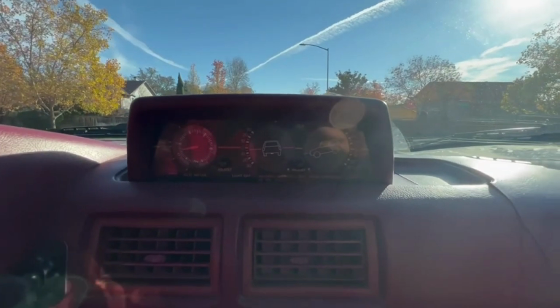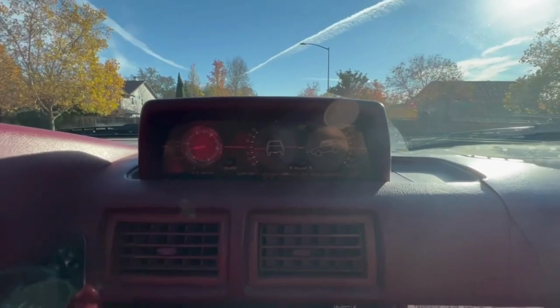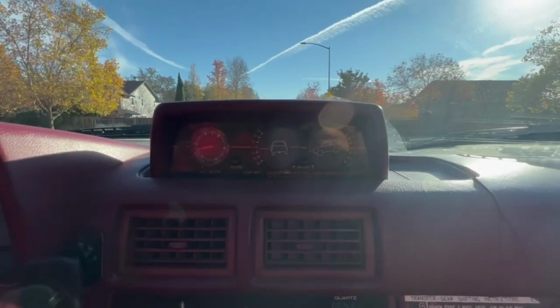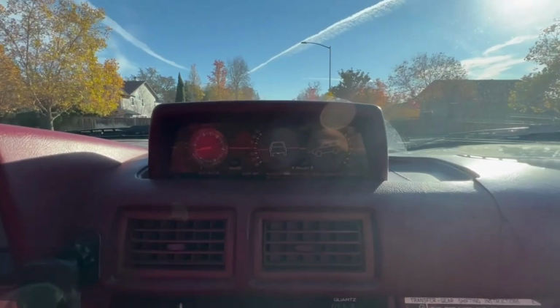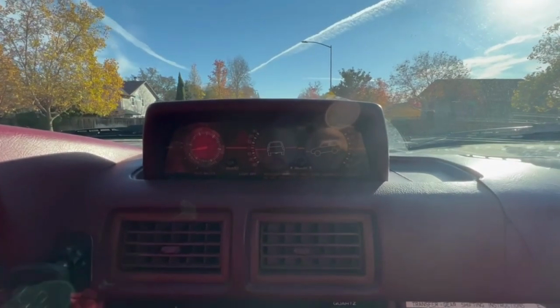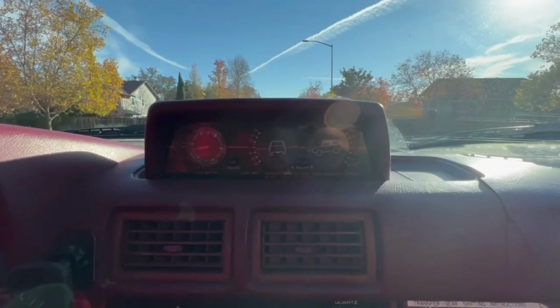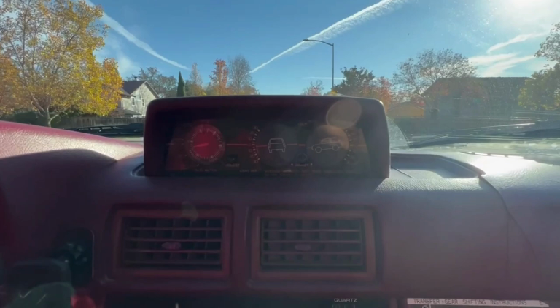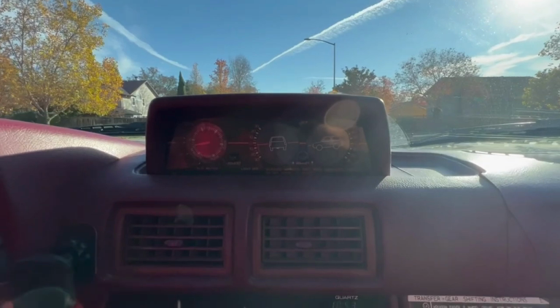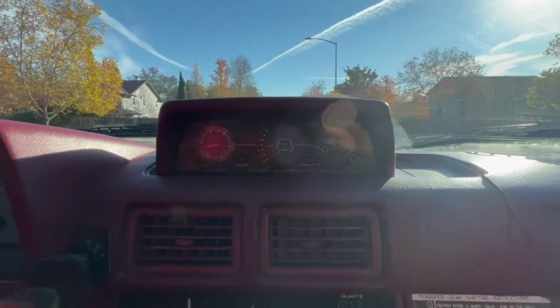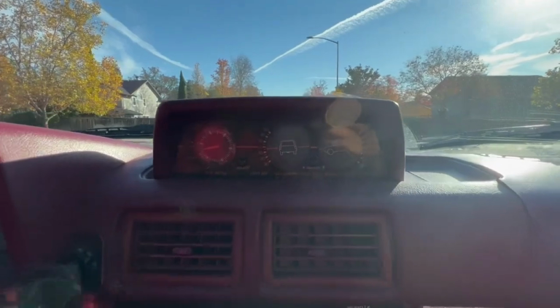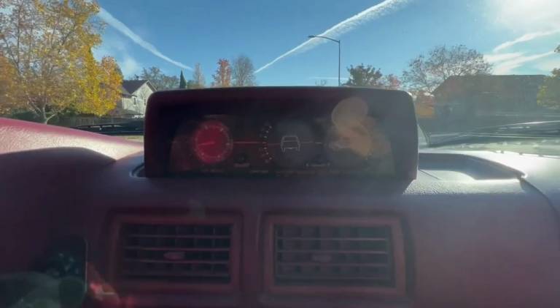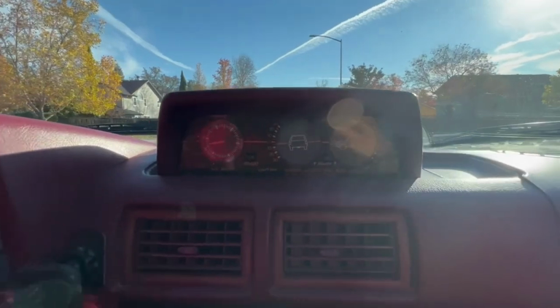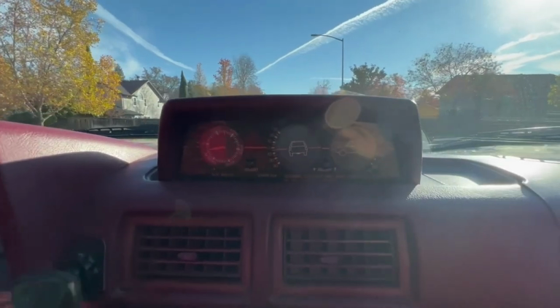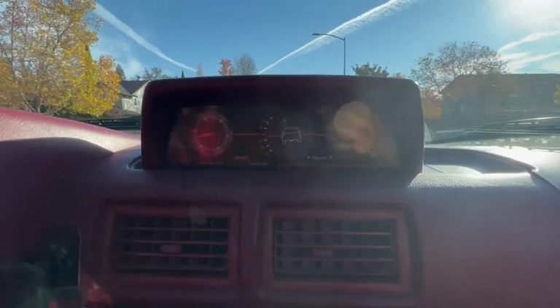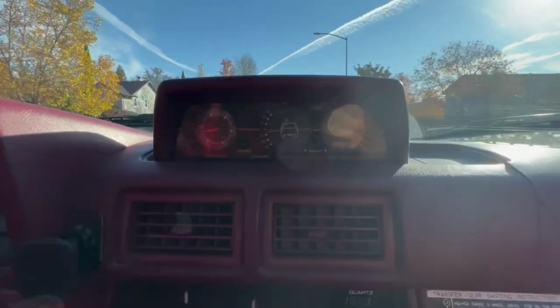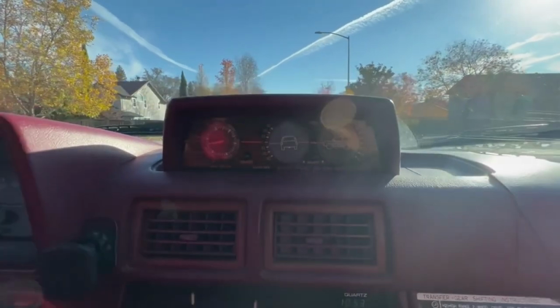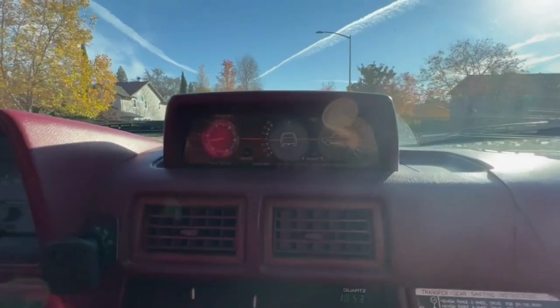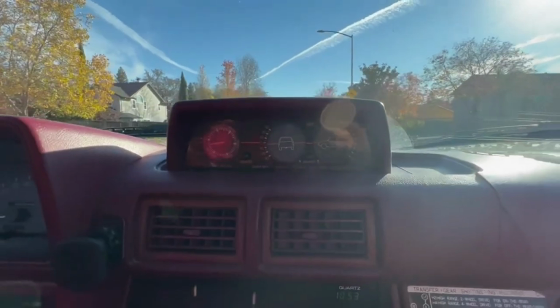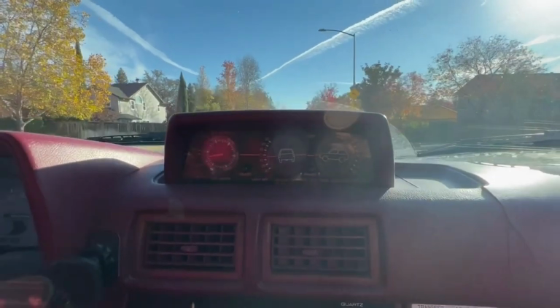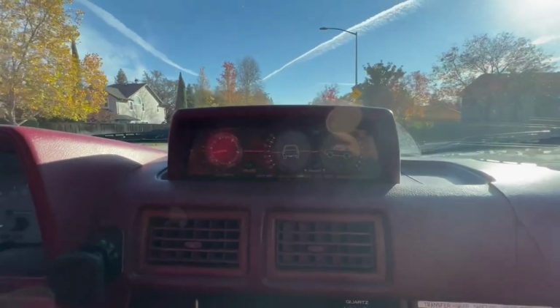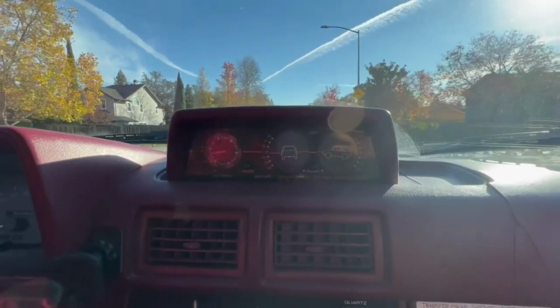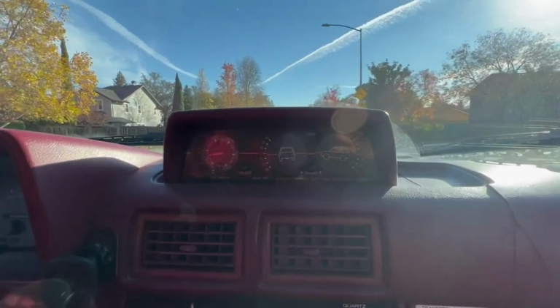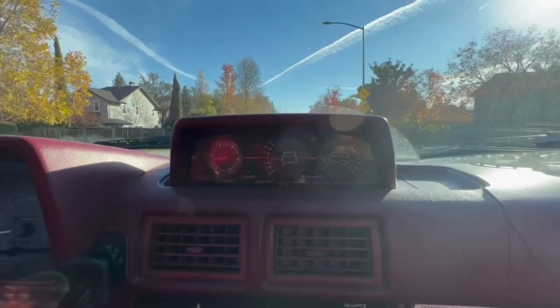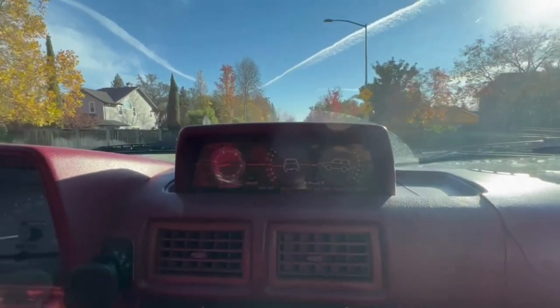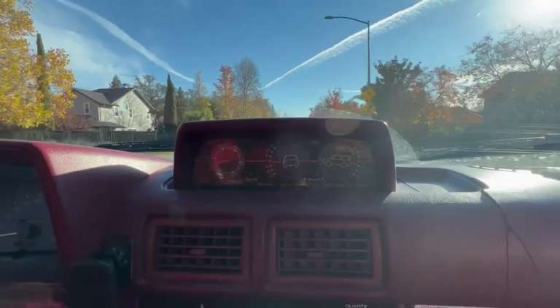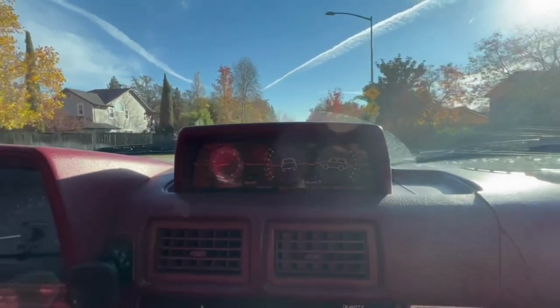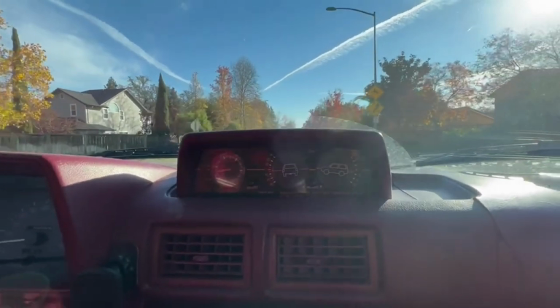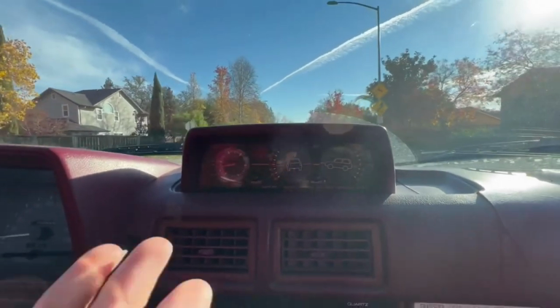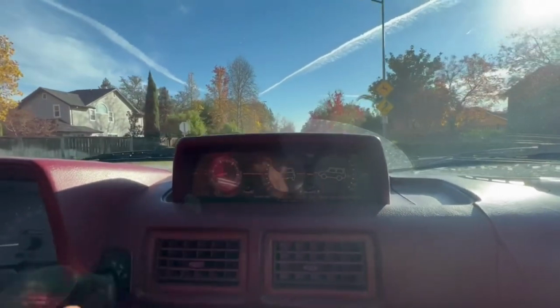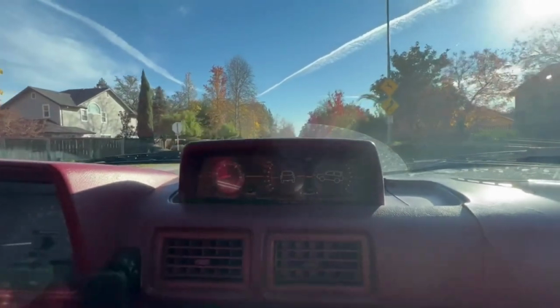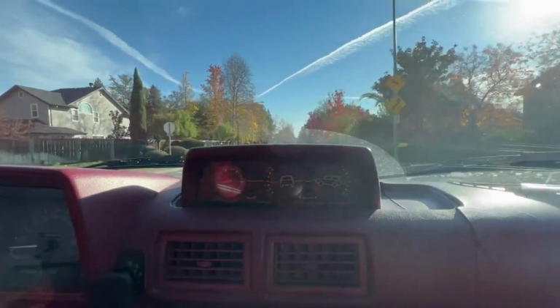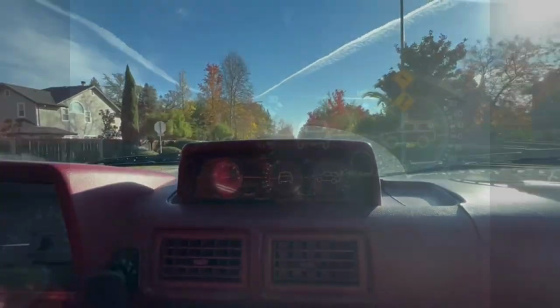I also like how it looks at night when I turn it on. This is what it looks like.